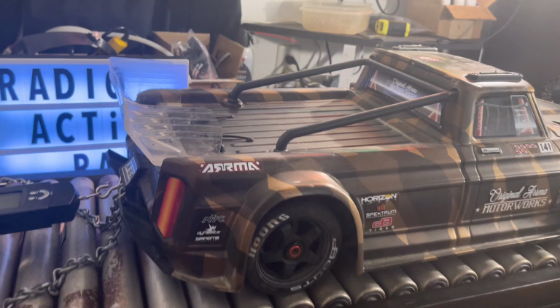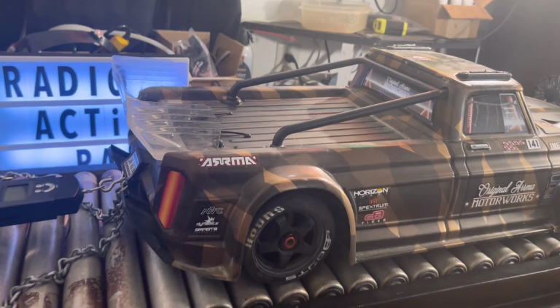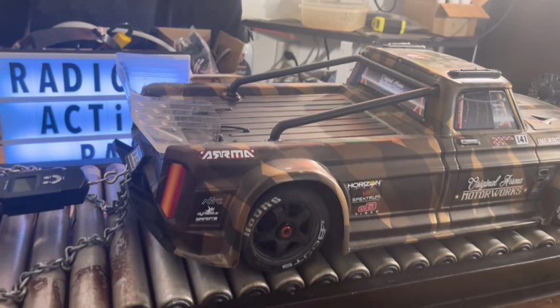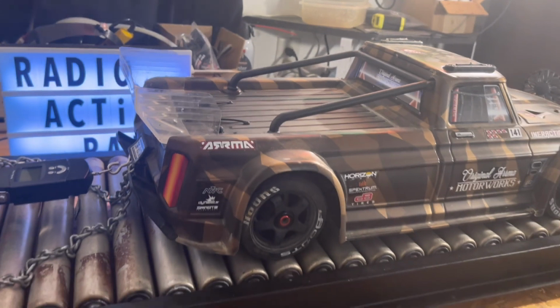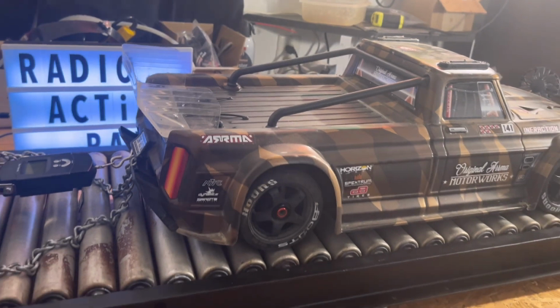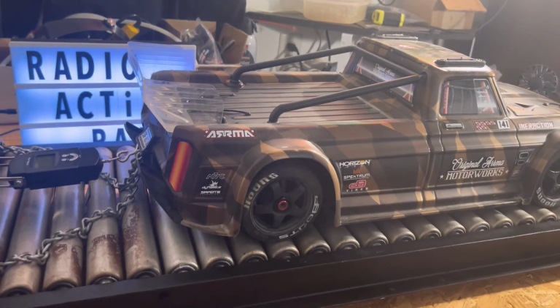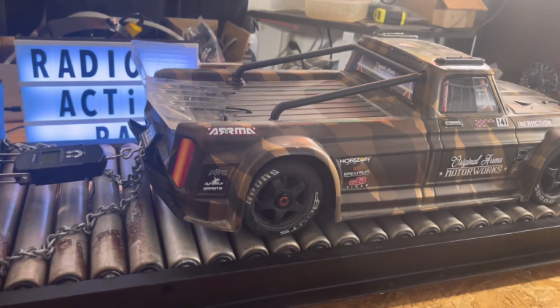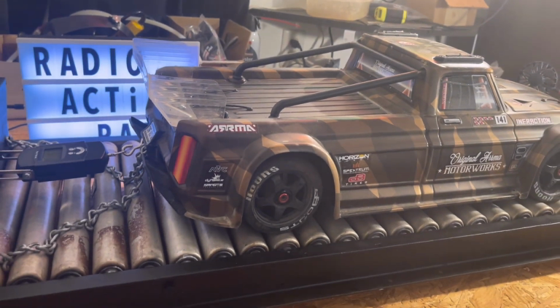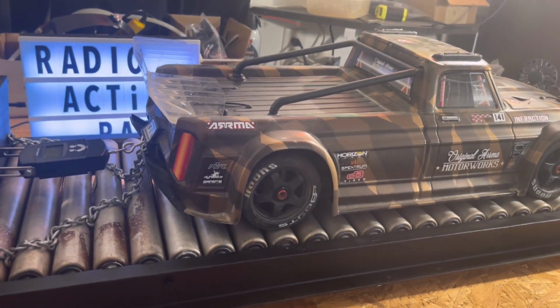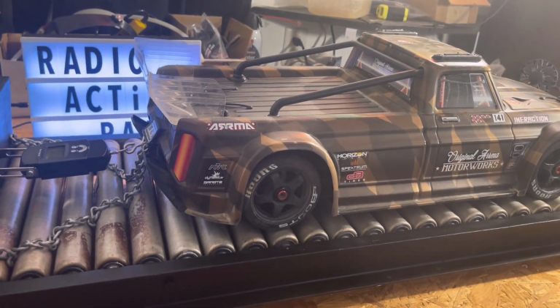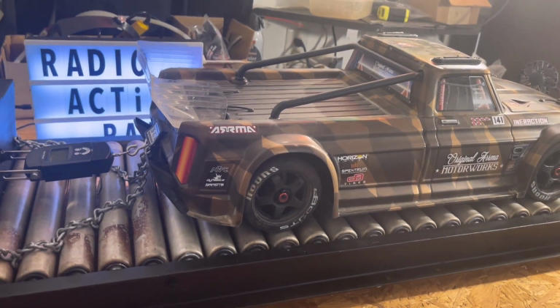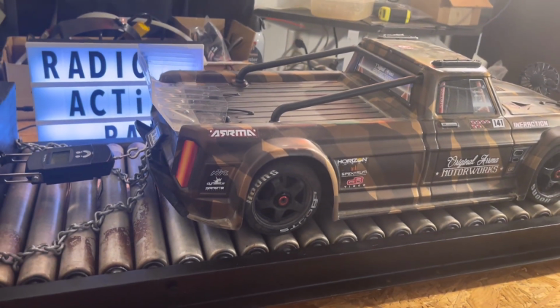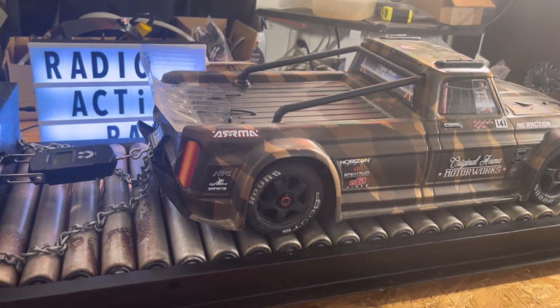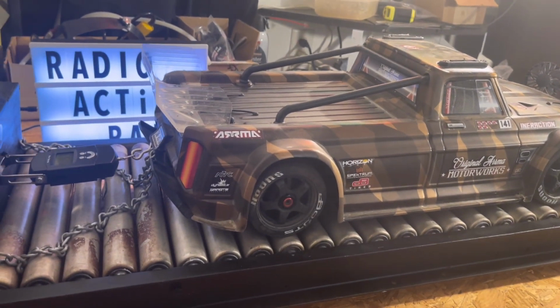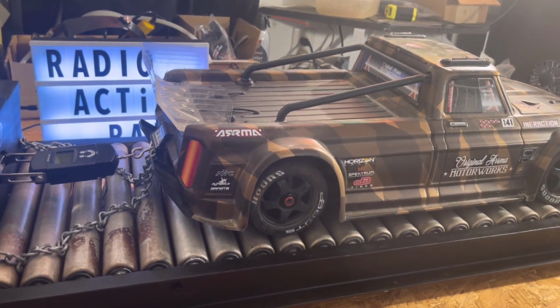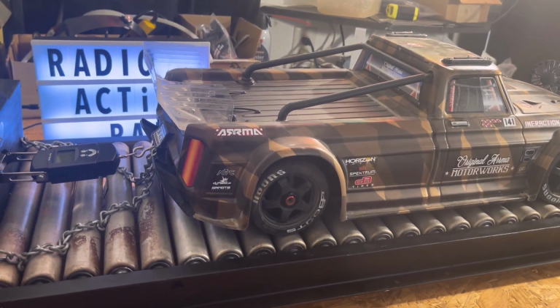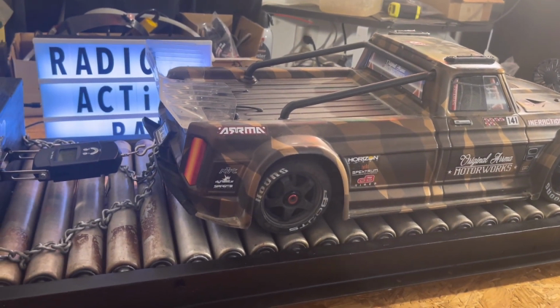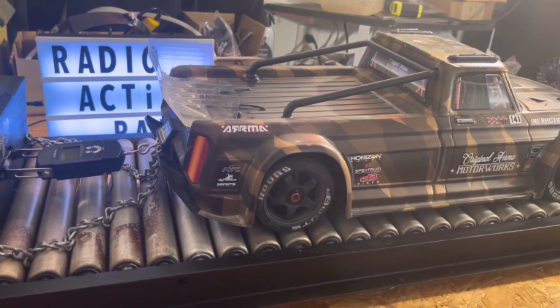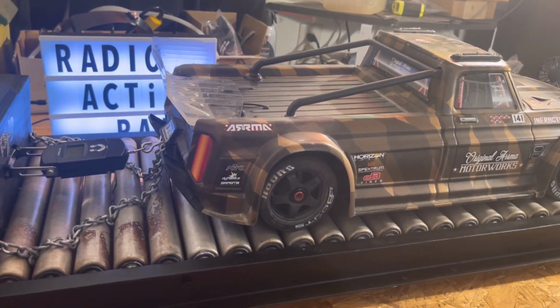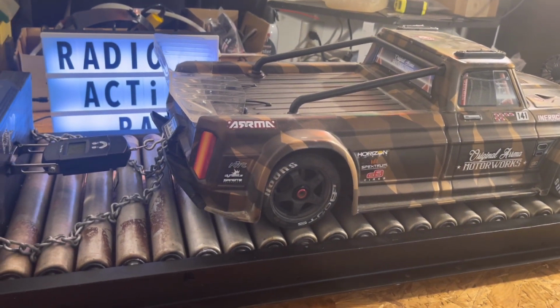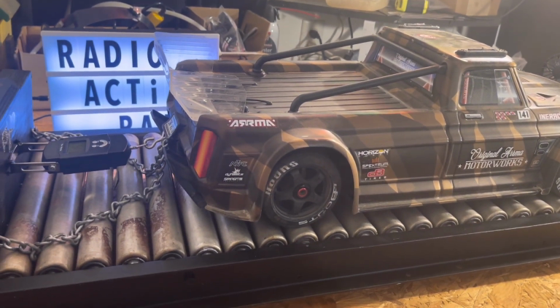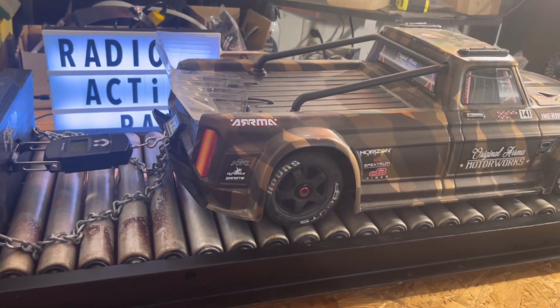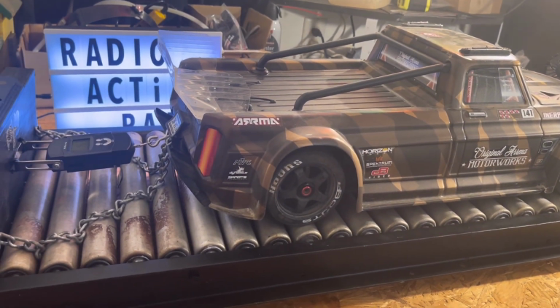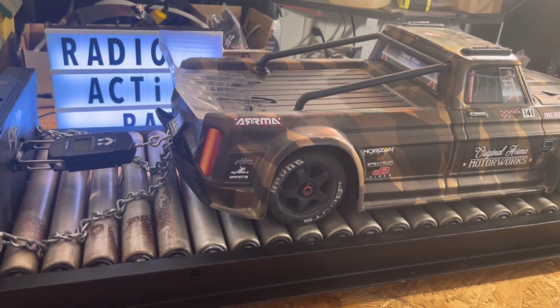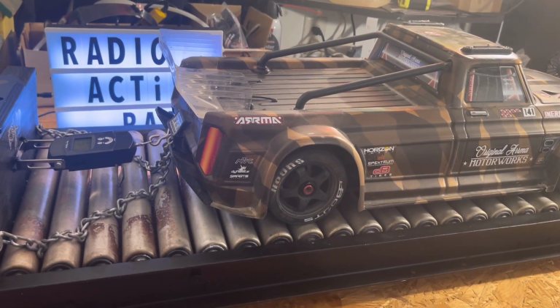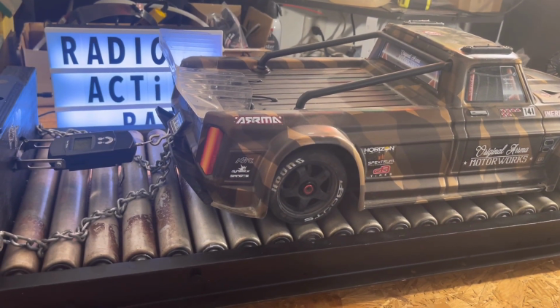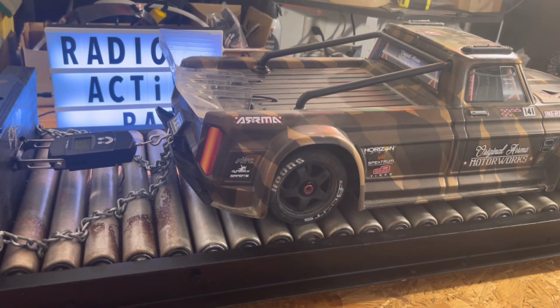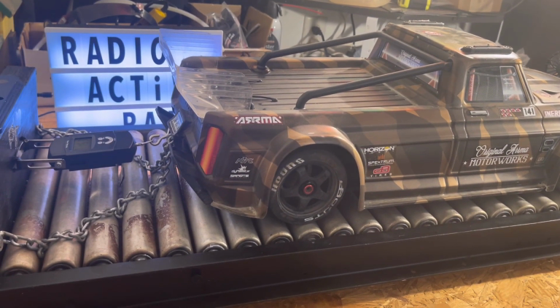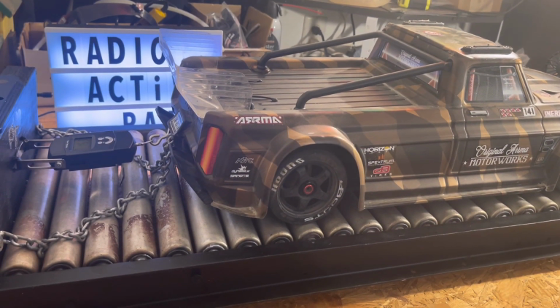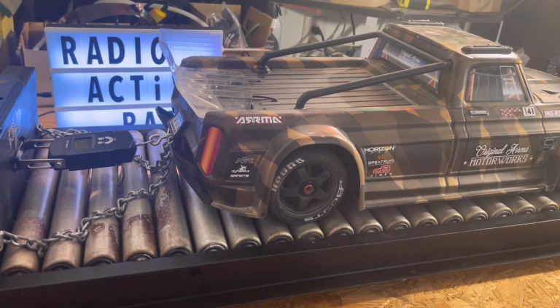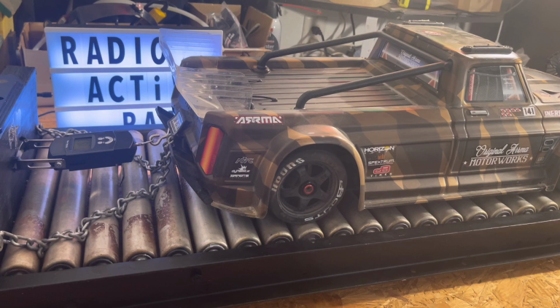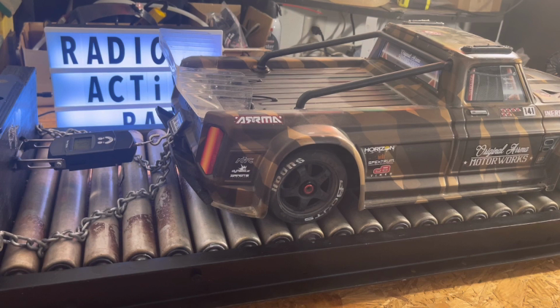Let's do some dyno pulls and see how the infraction does.